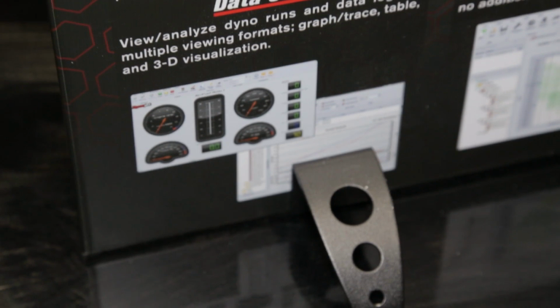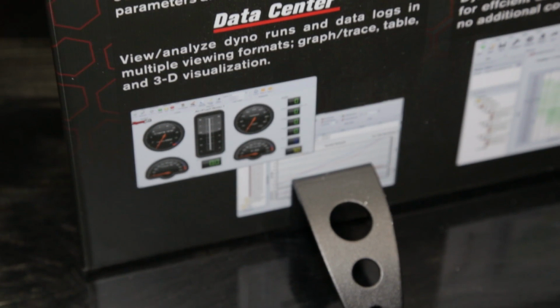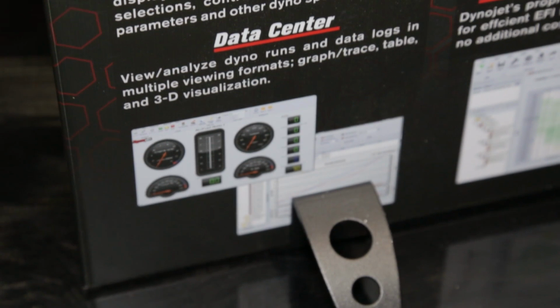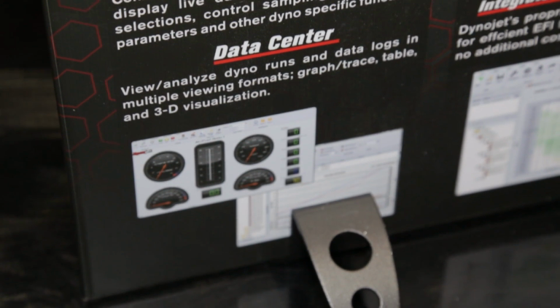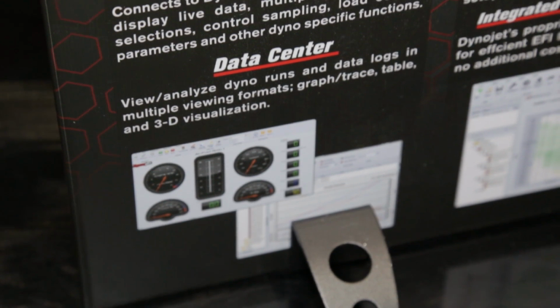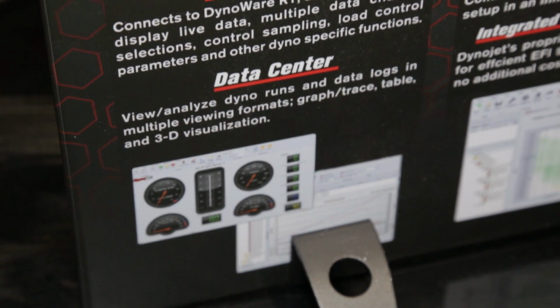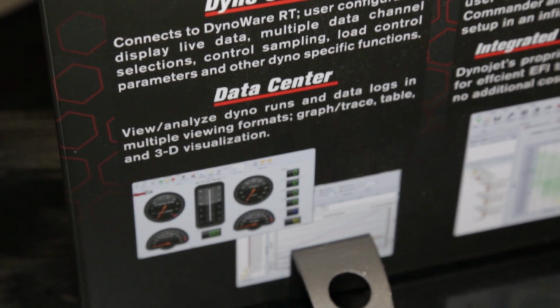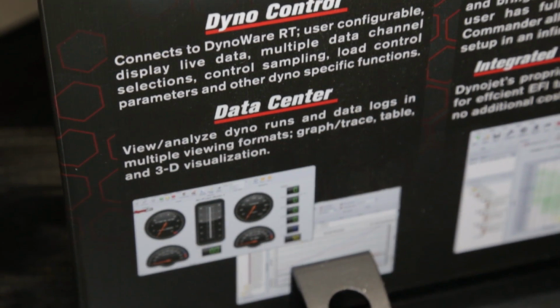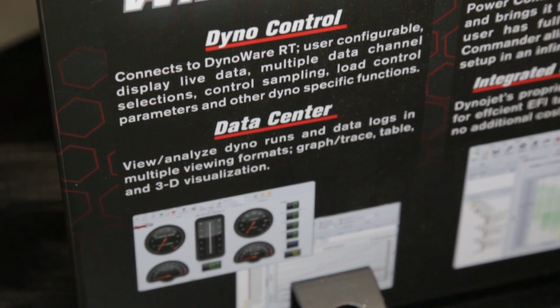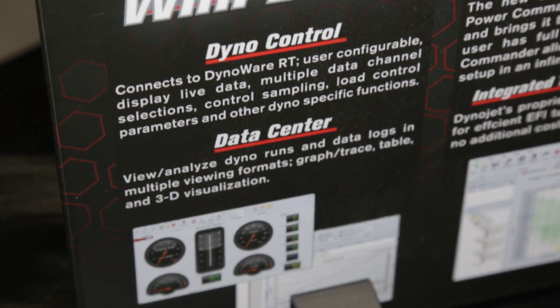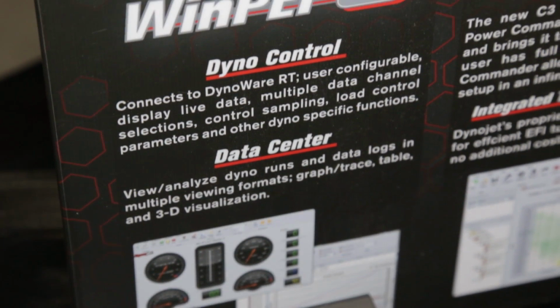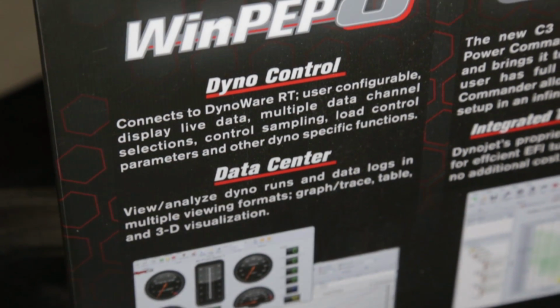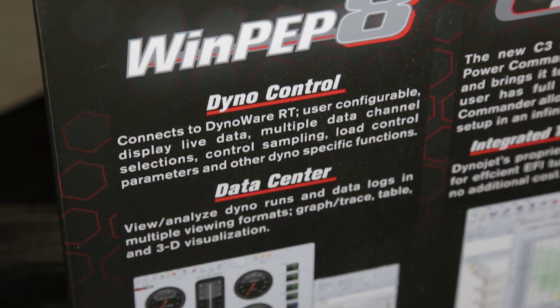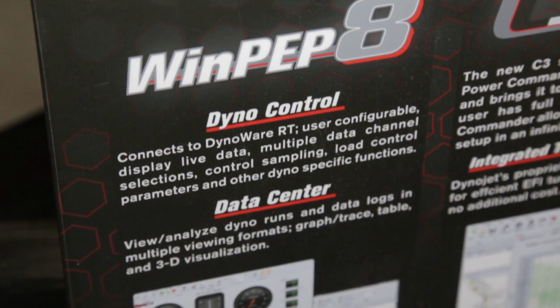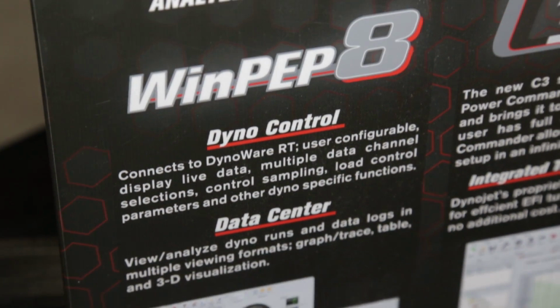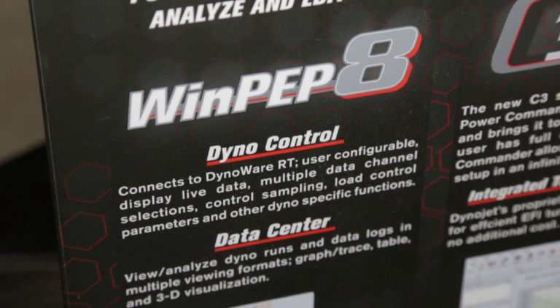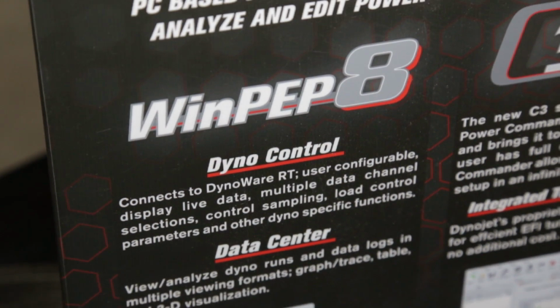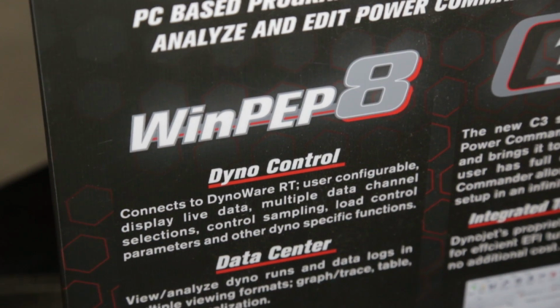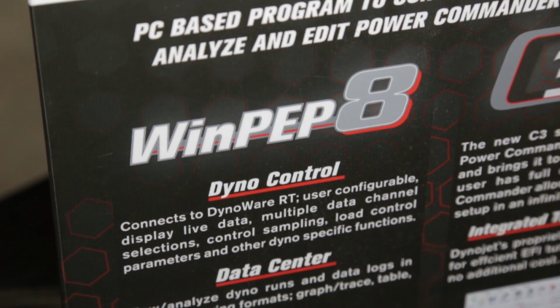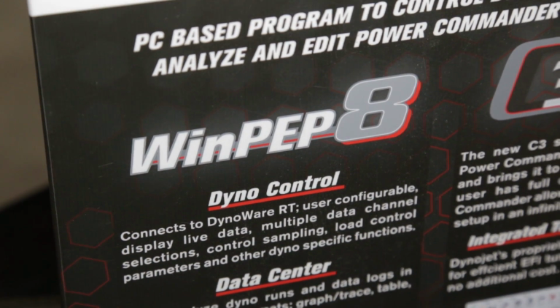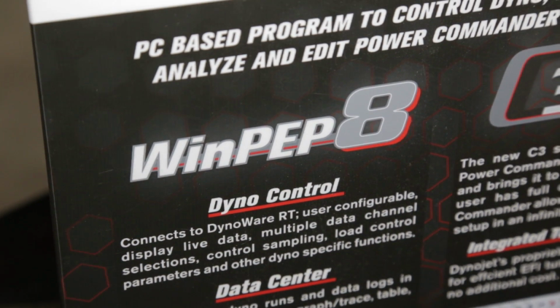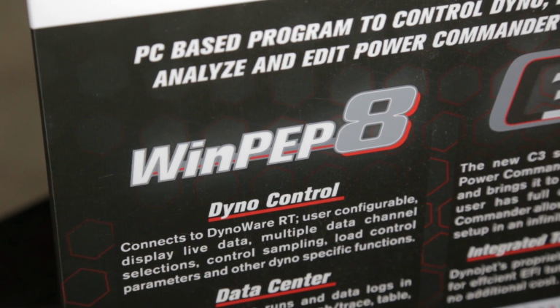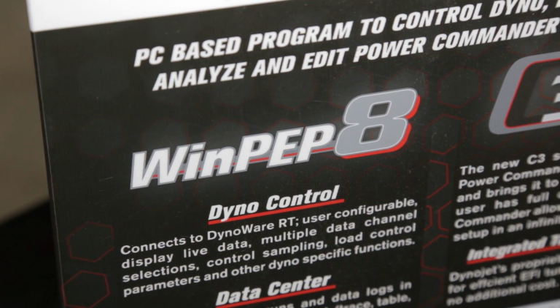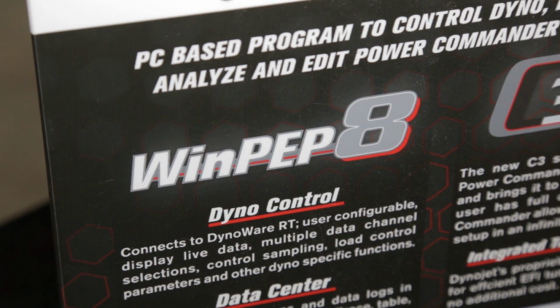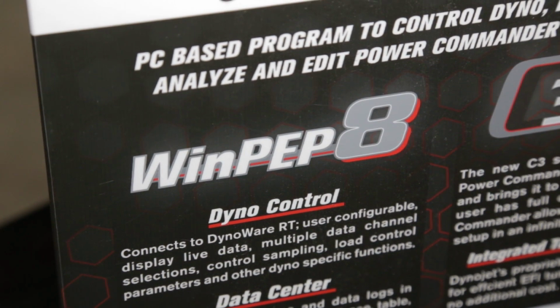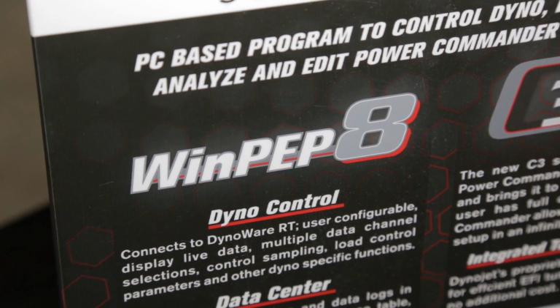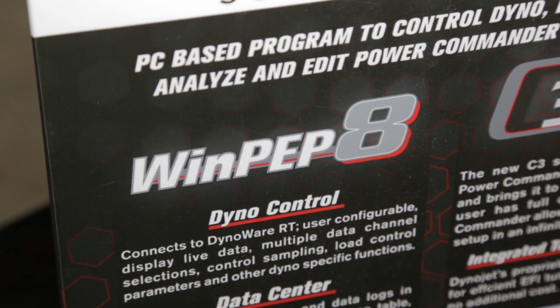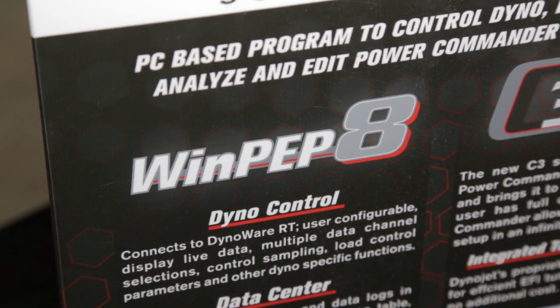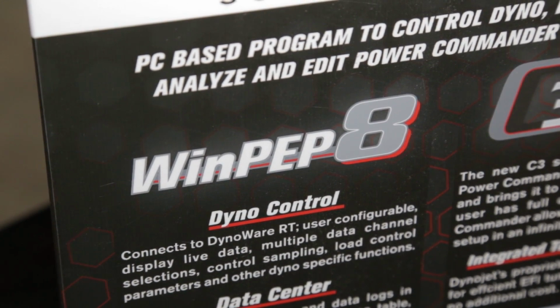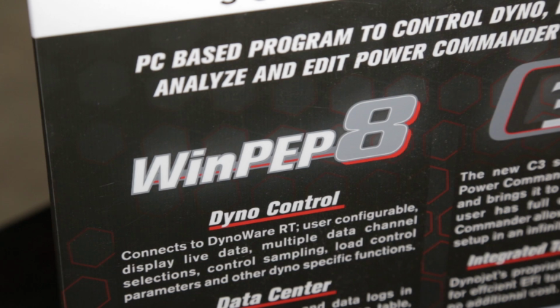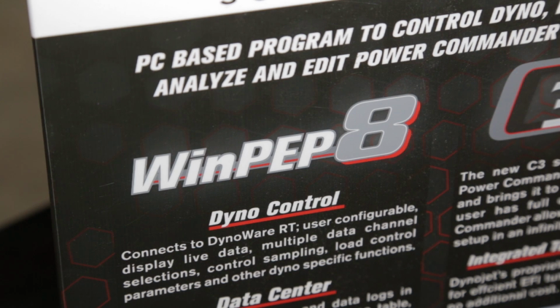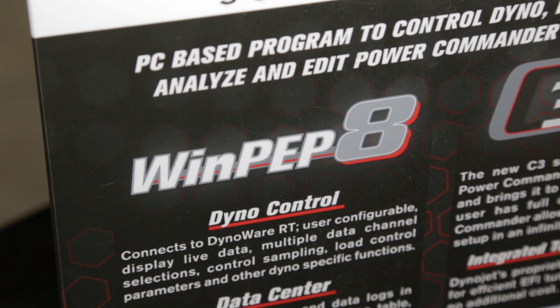Sounds like a real streamline to make a tuner's life much easier. That's correct — our goal is to make their life easier.